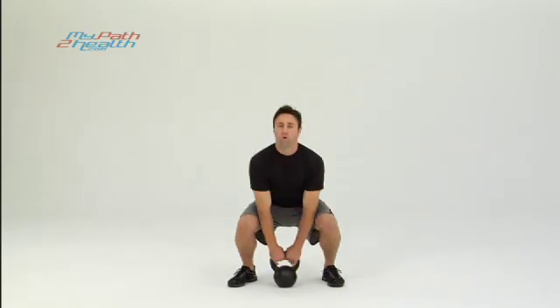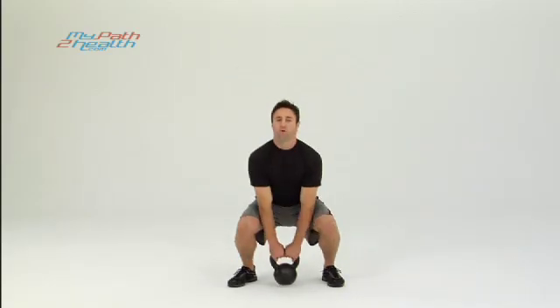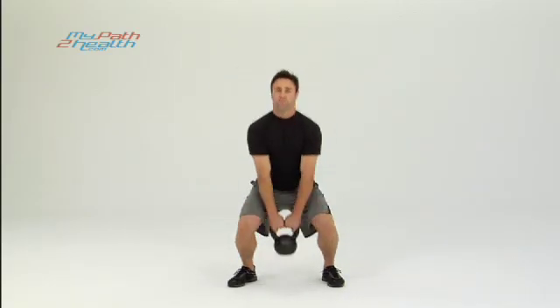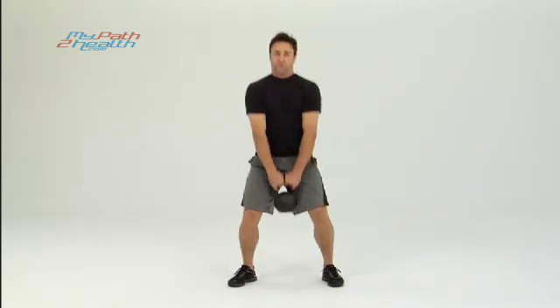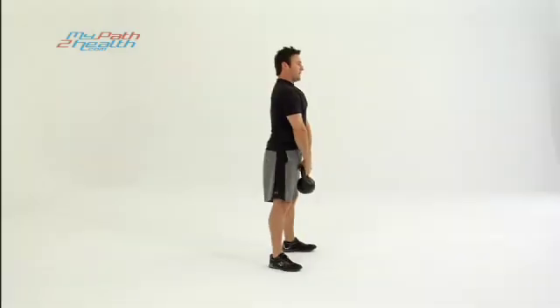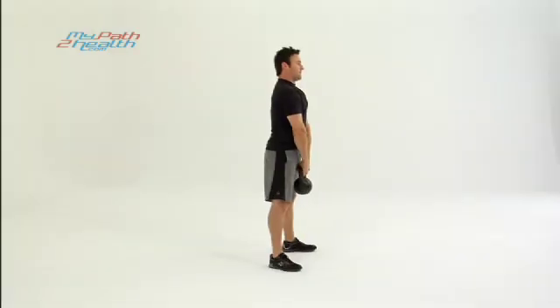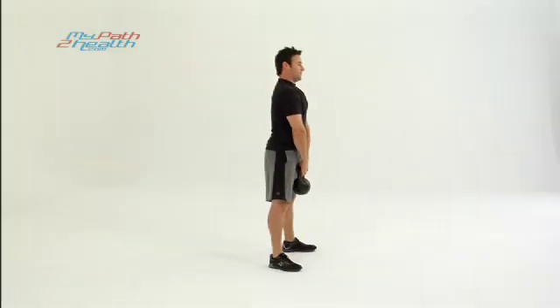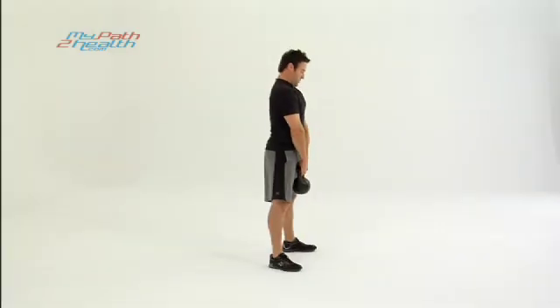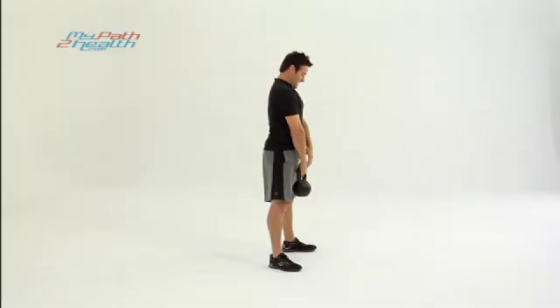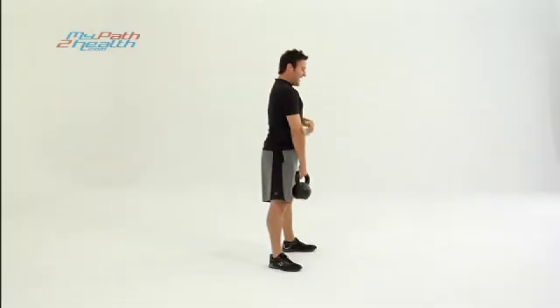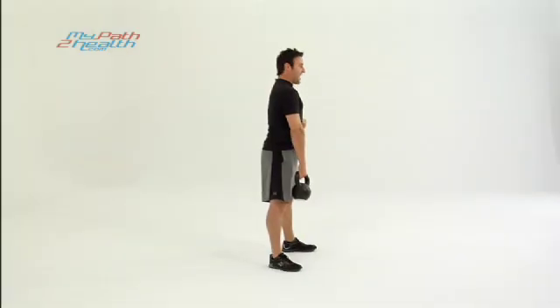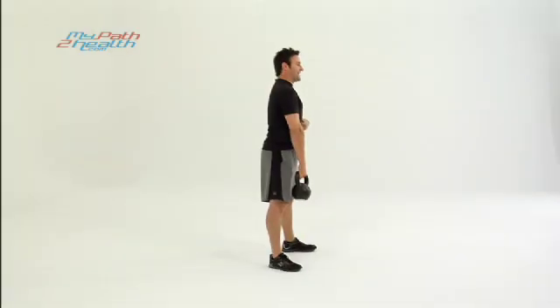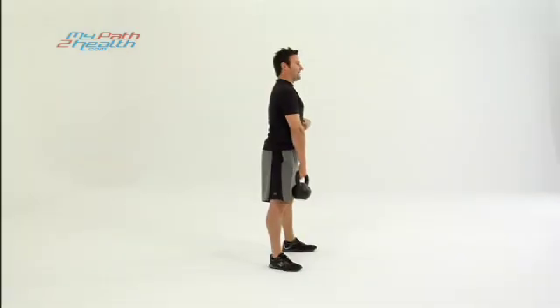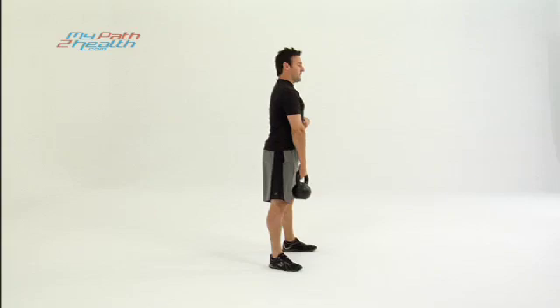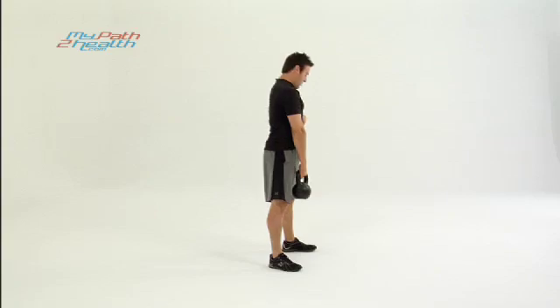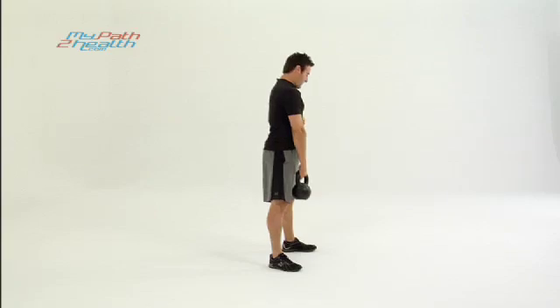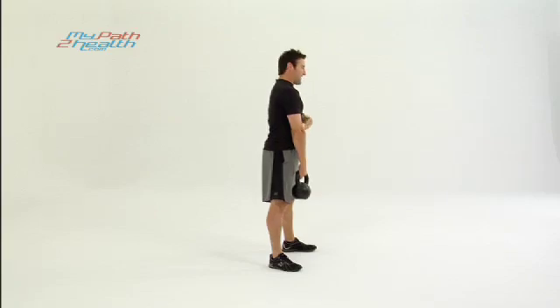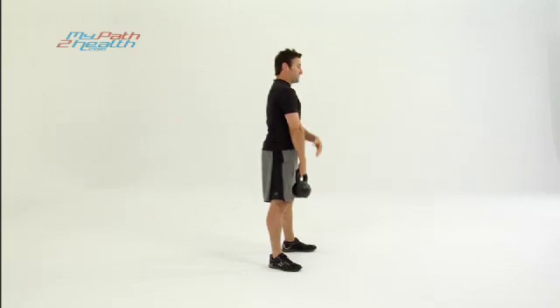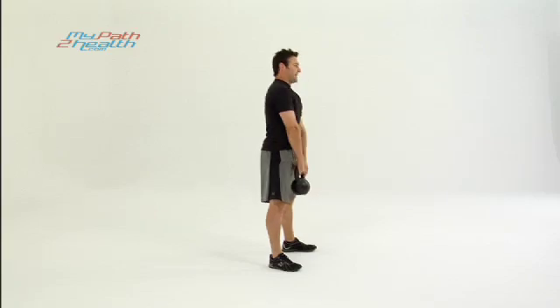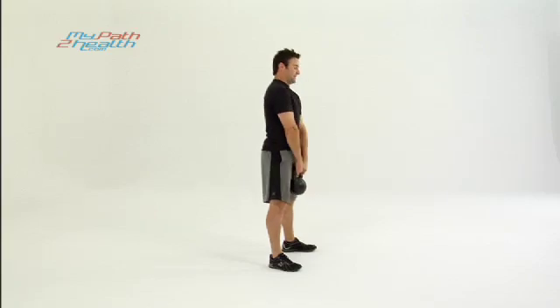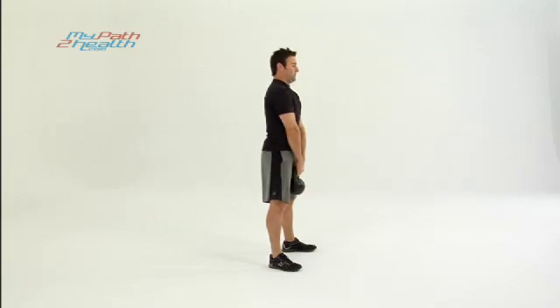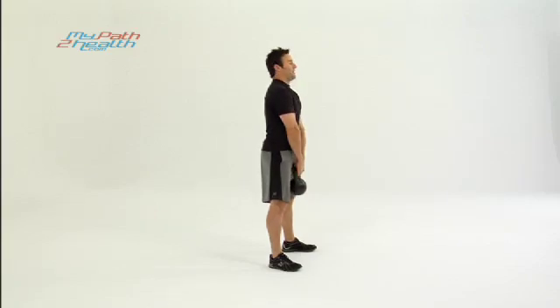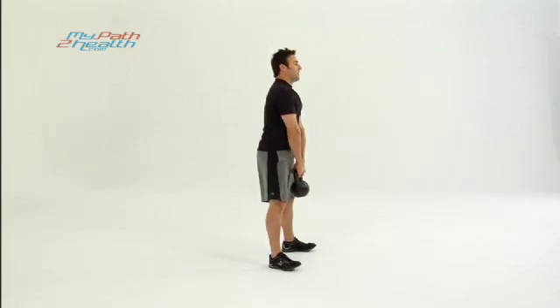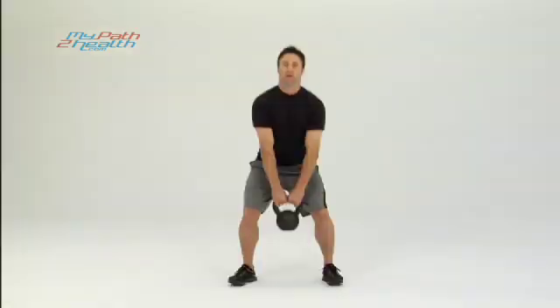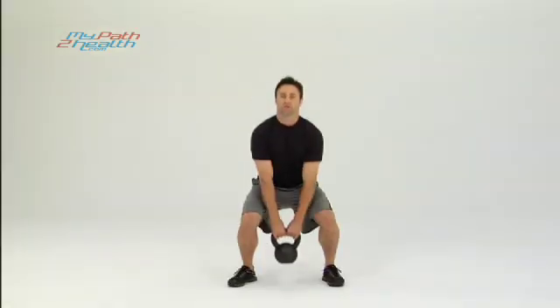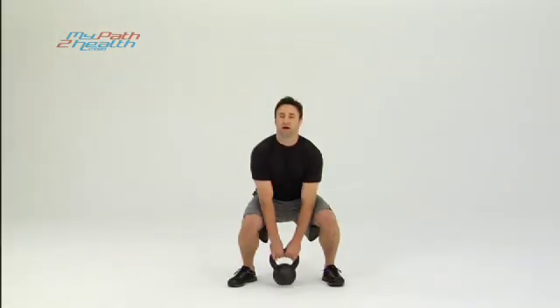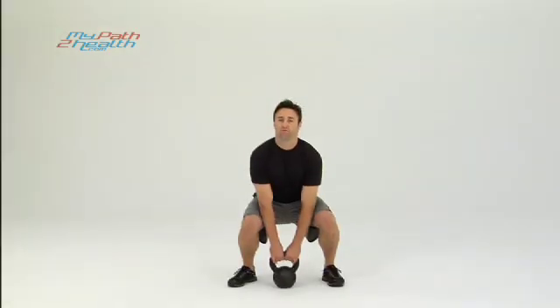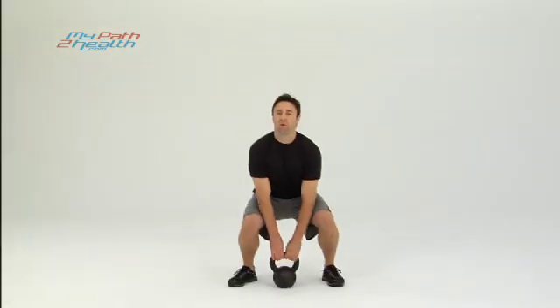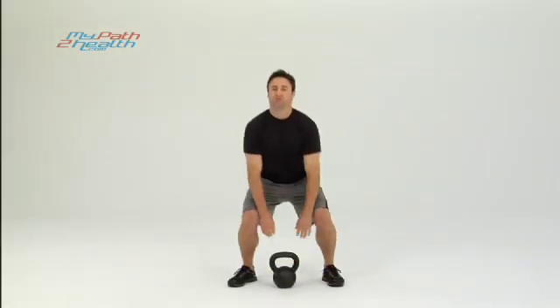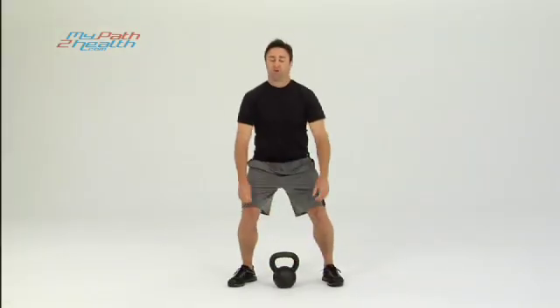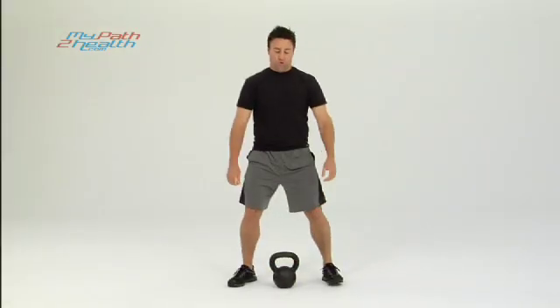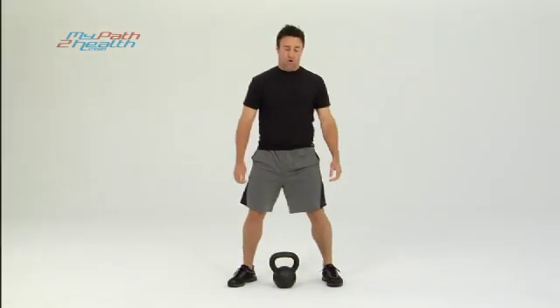One more — straight up strong, abs tight the entire way up and down; it's protecting you. Great exercise, full body strength and core.